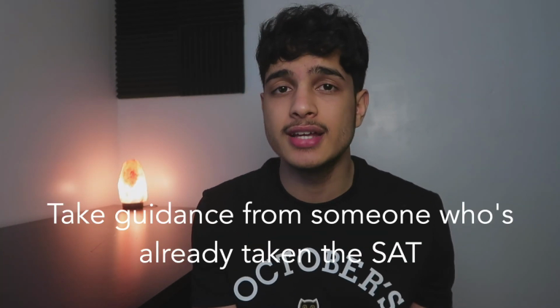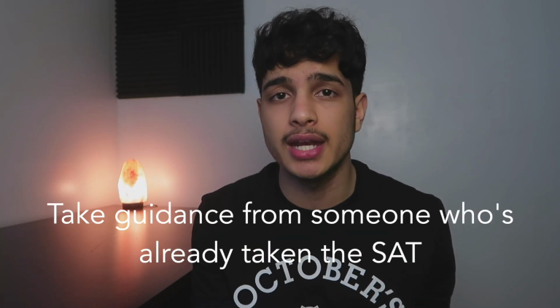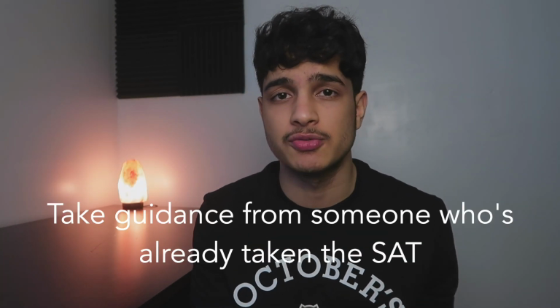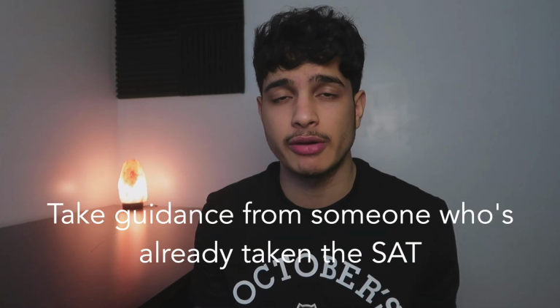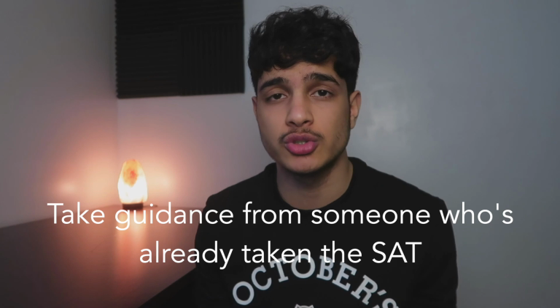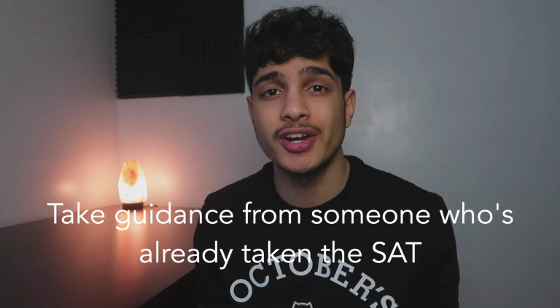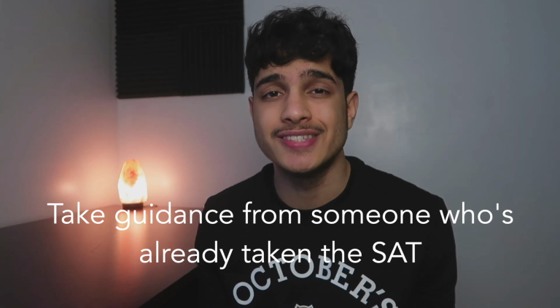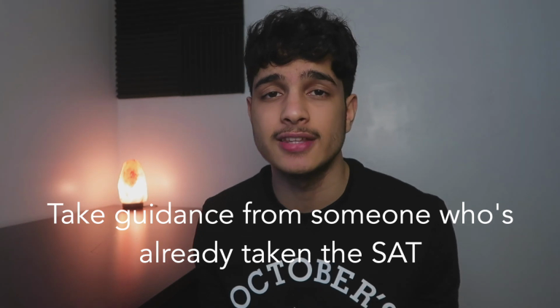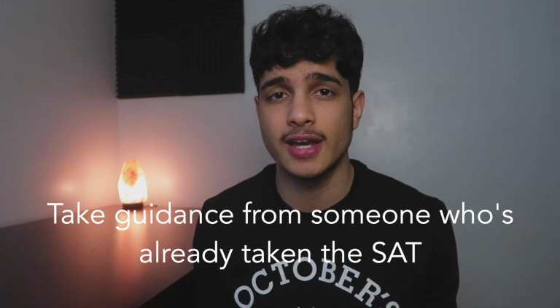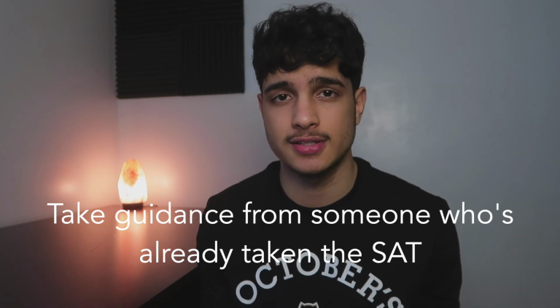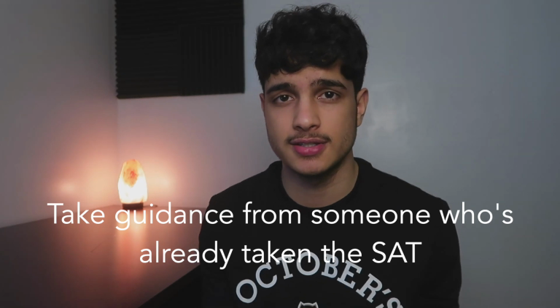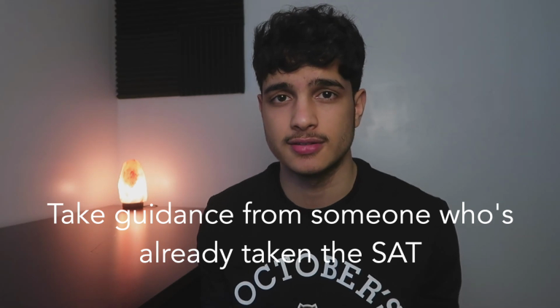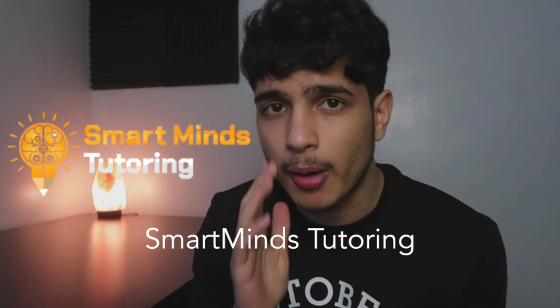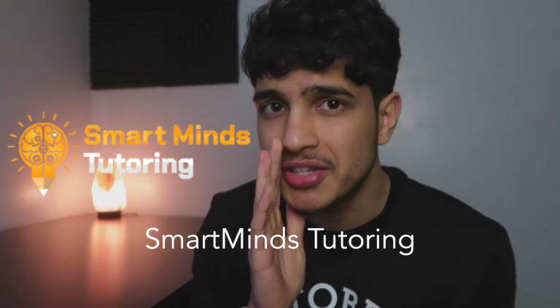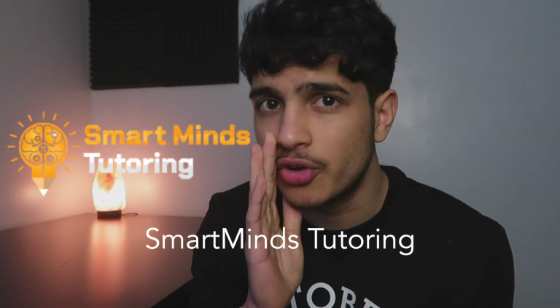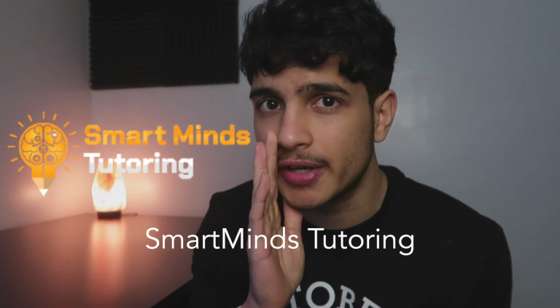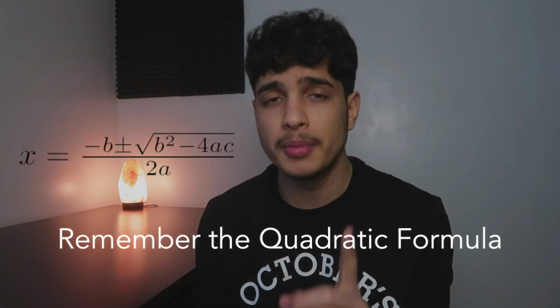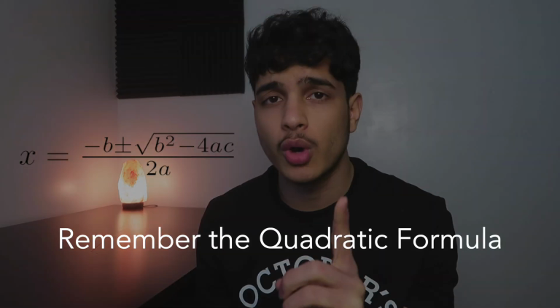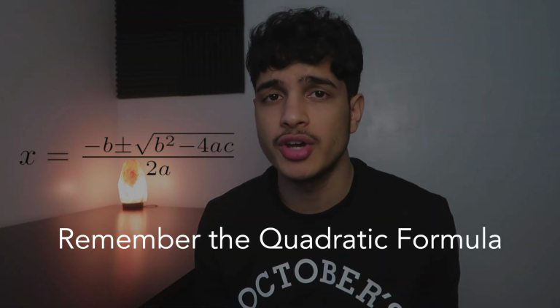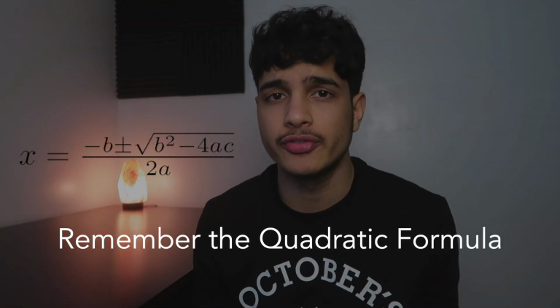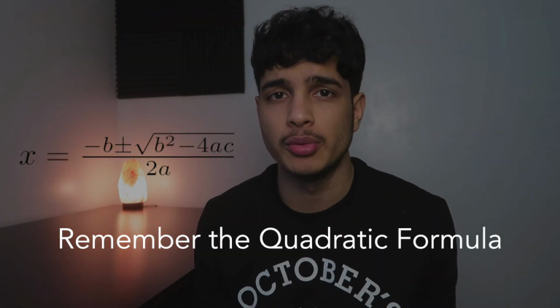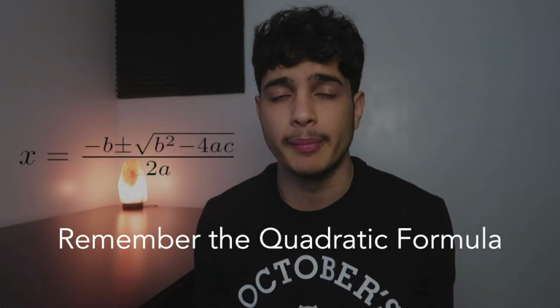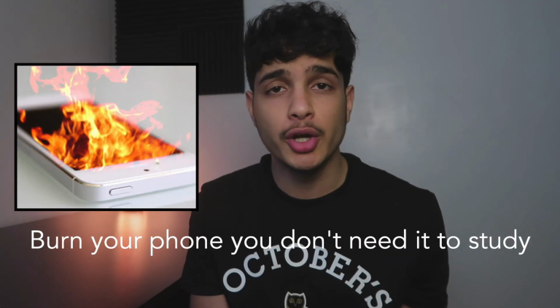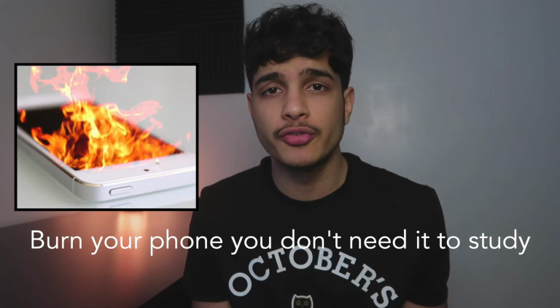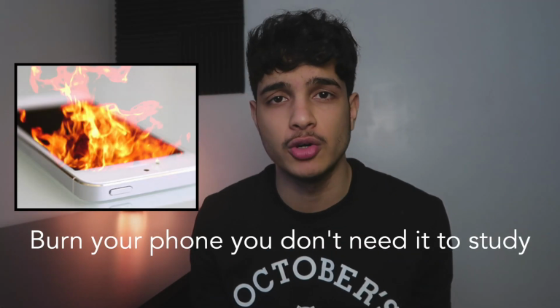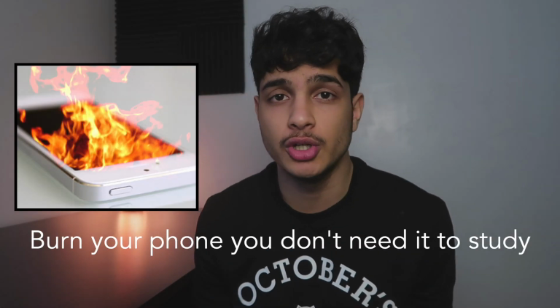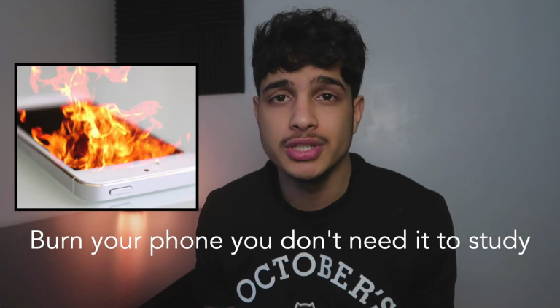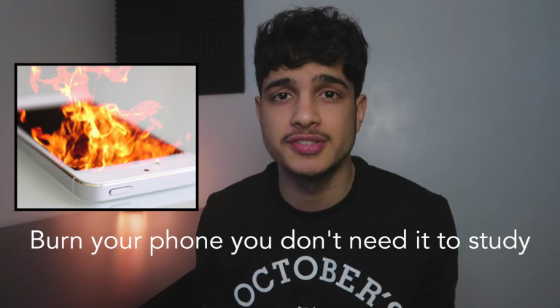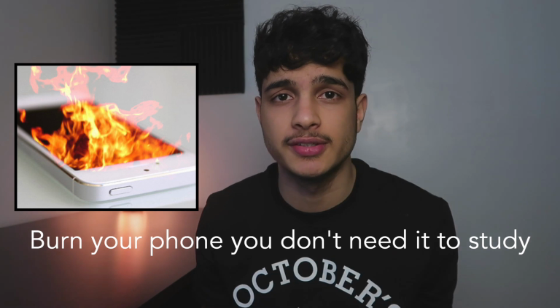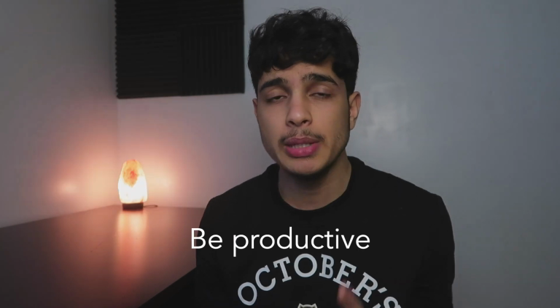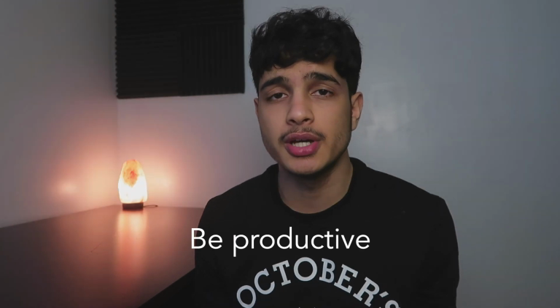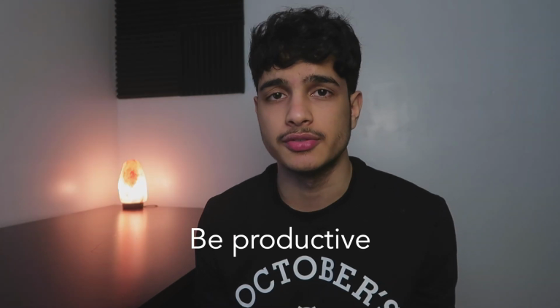Take guidance from someone who has already taken the SAT — Smart Minds Tutoring. Remember the quadratic formula. Burn your phone; you don't need it to study. Be productive.